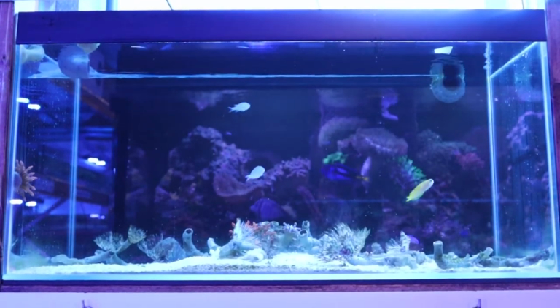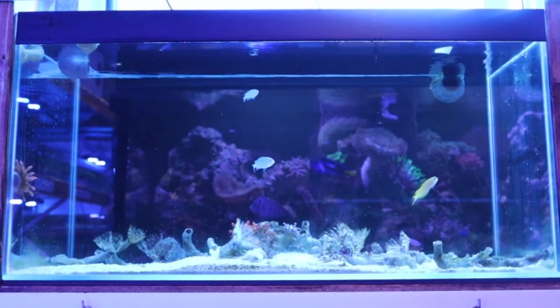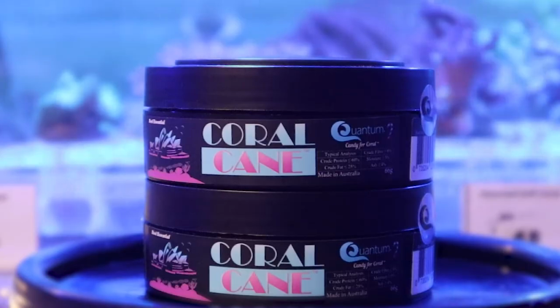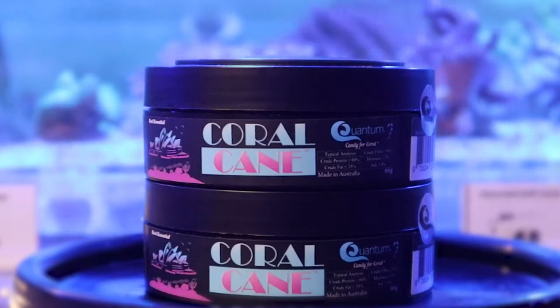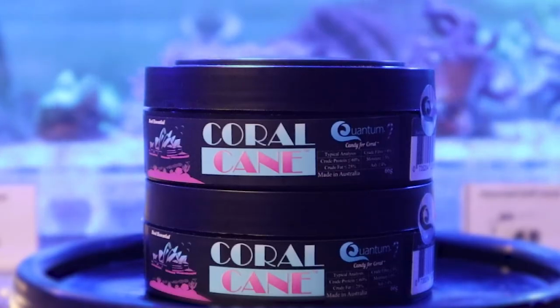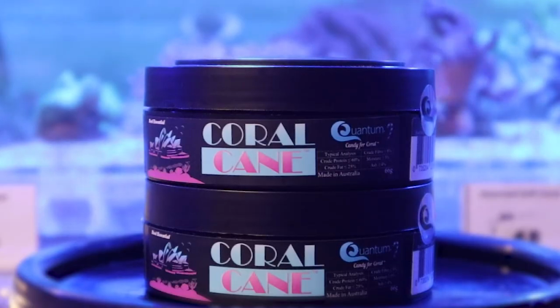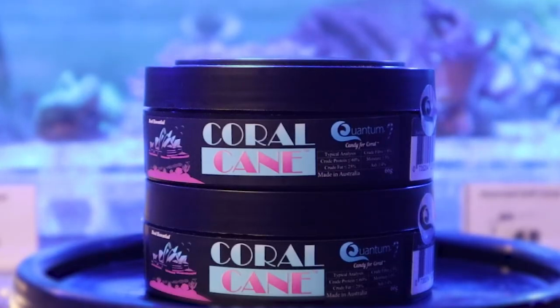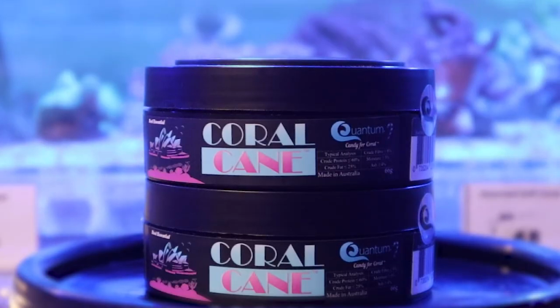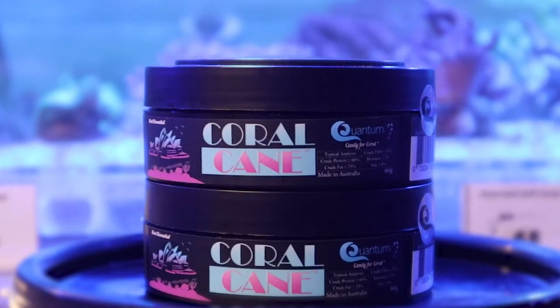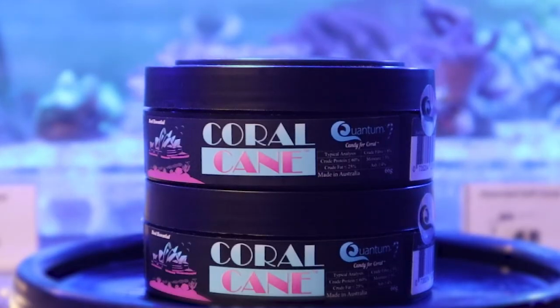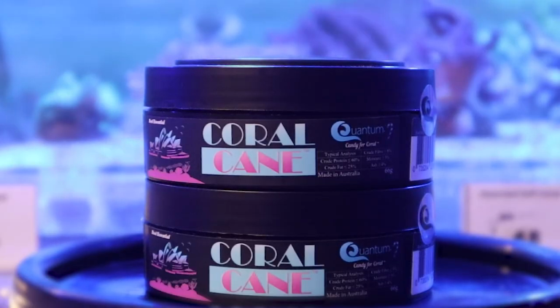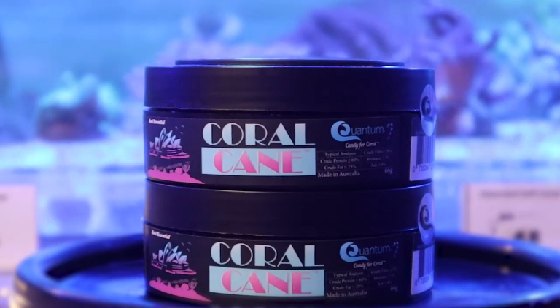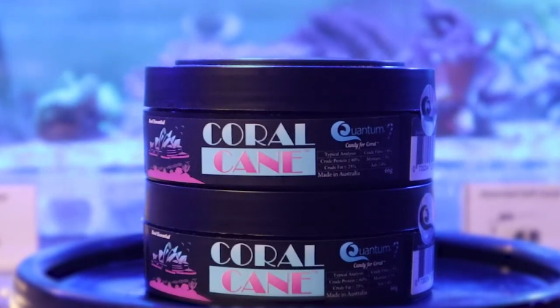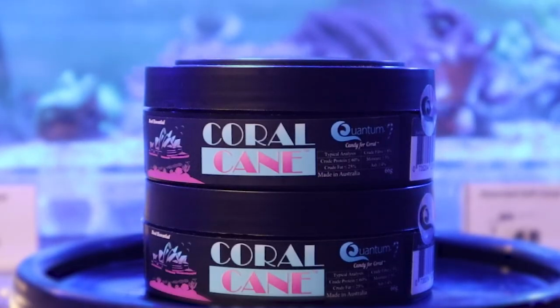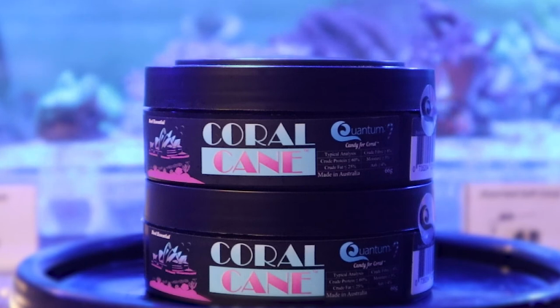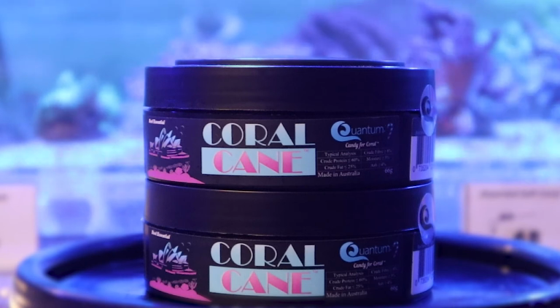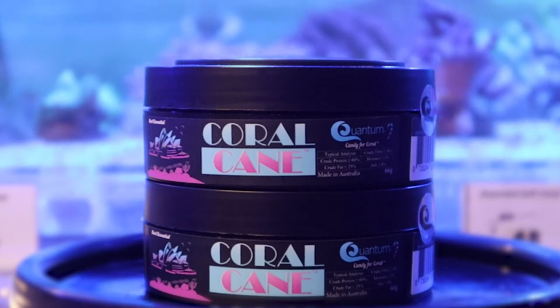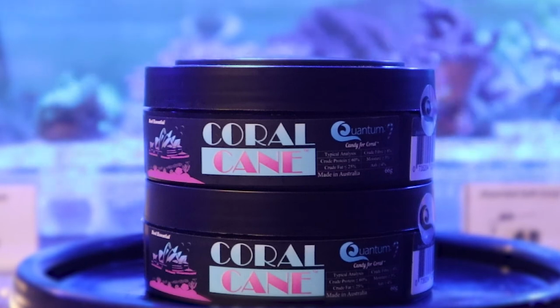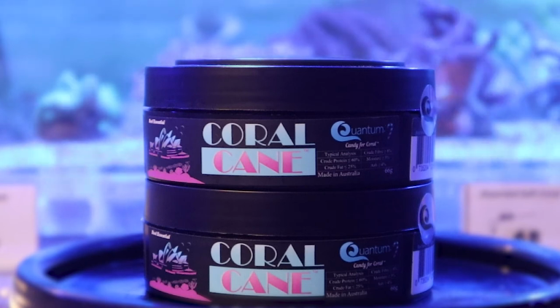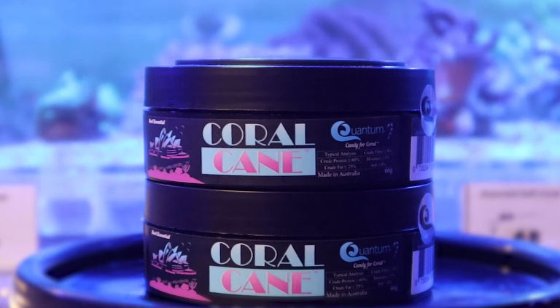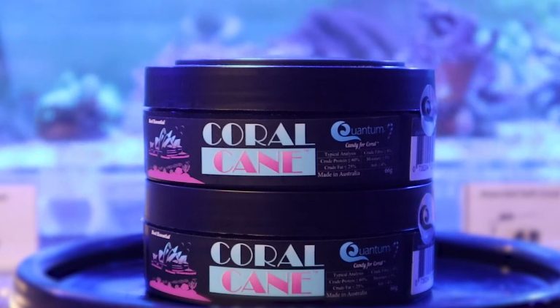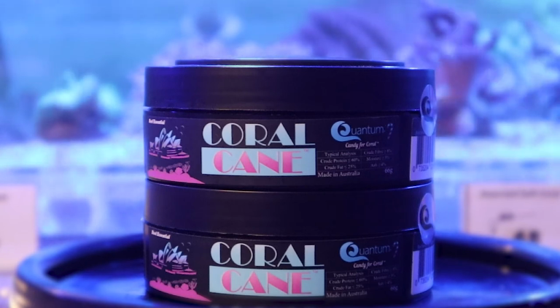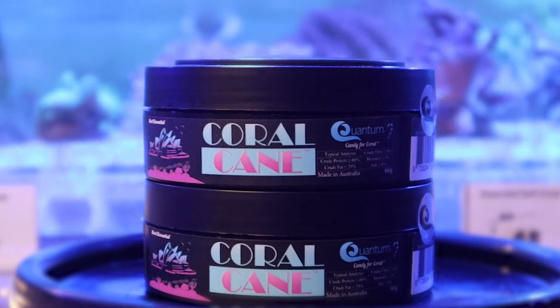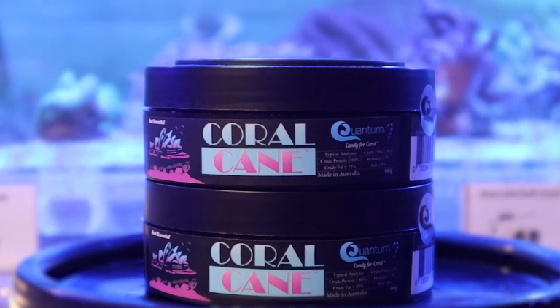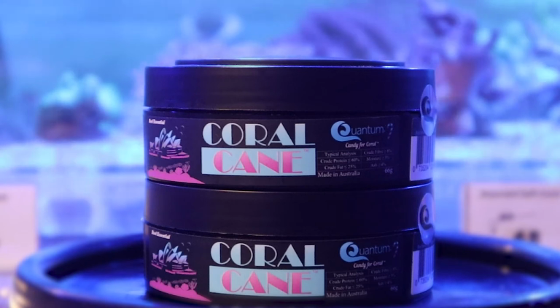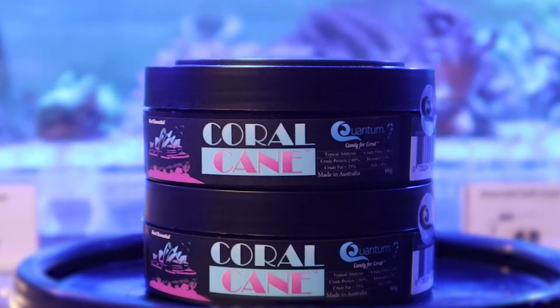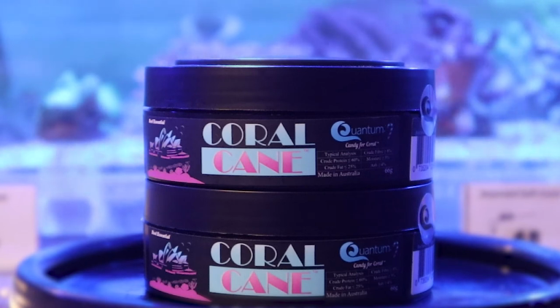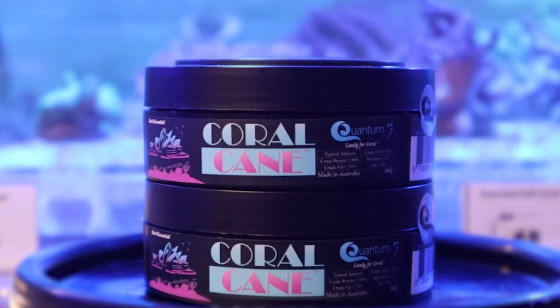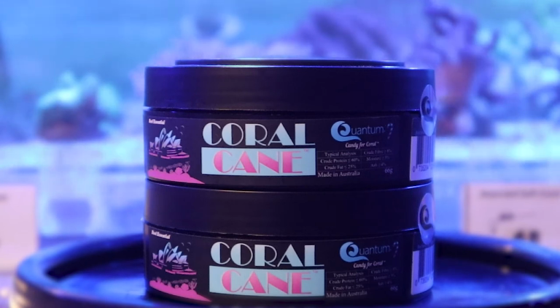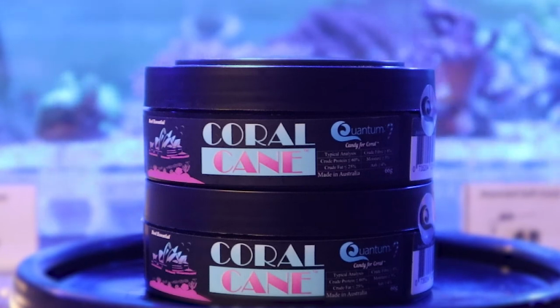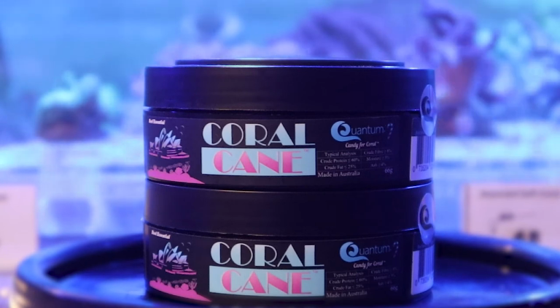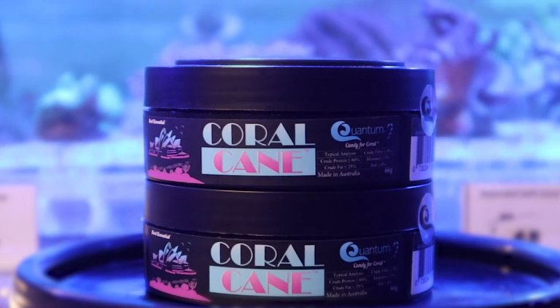With over eight years of research and development, Coralcane is a product that you can surely rely on. It's like candy for your corals.